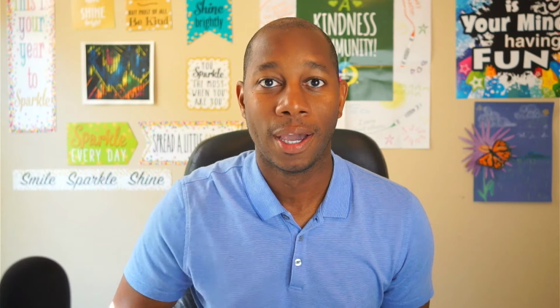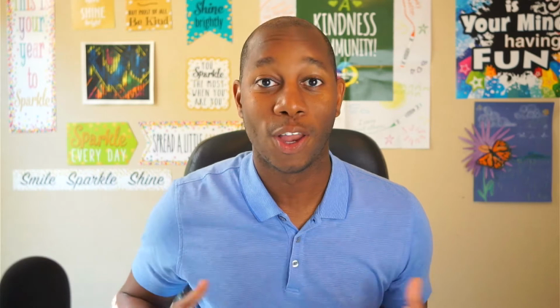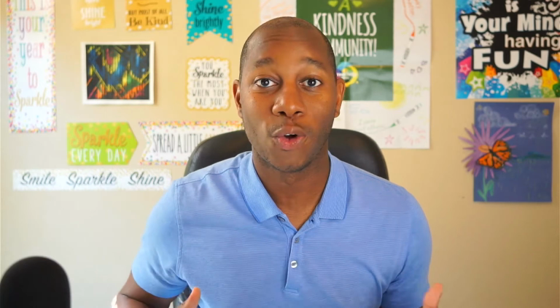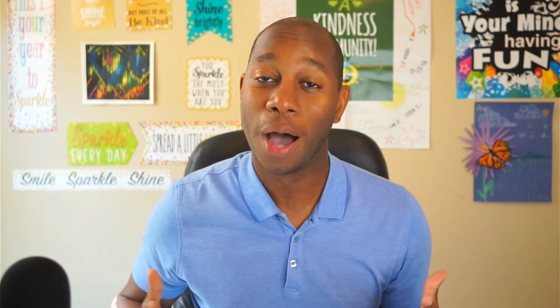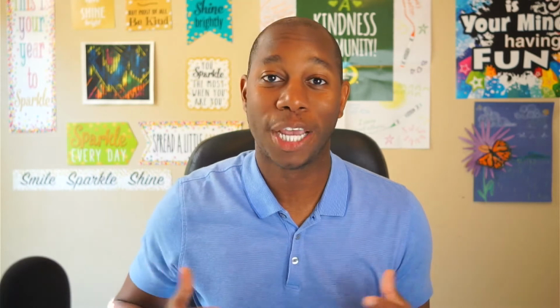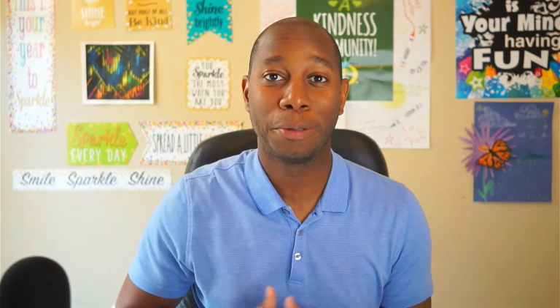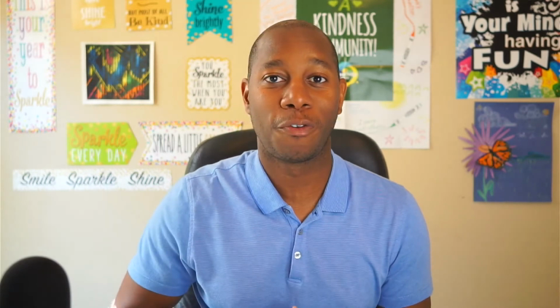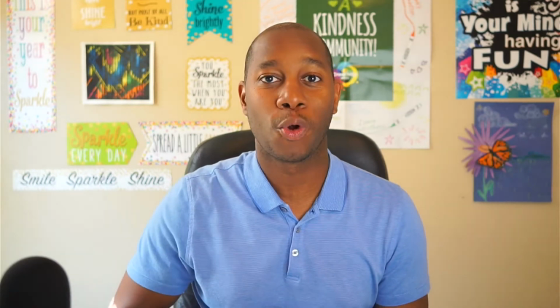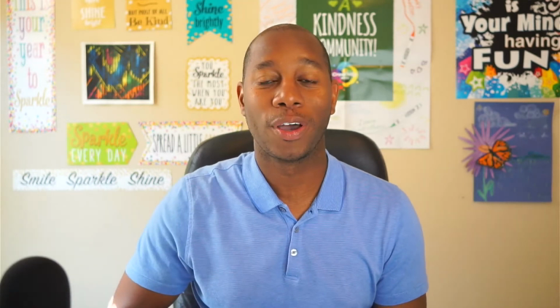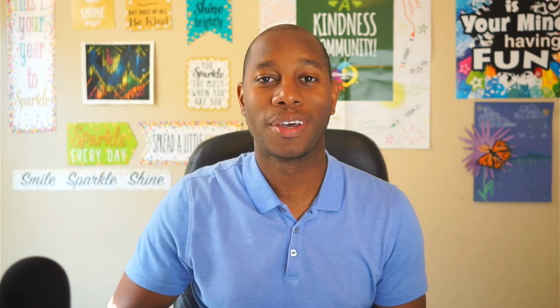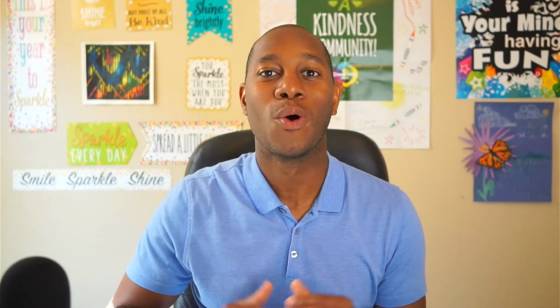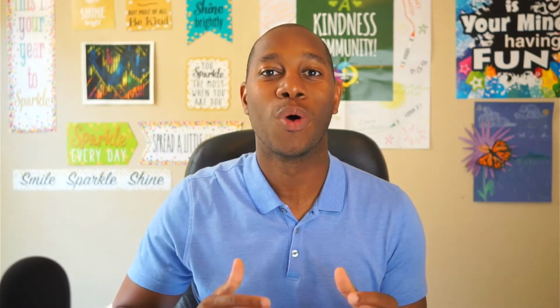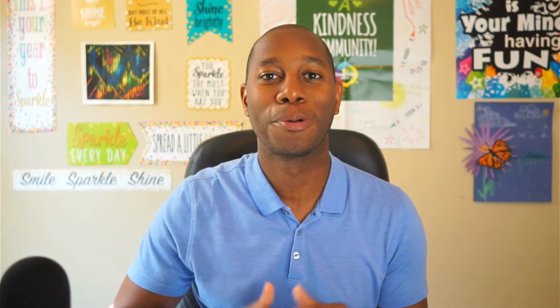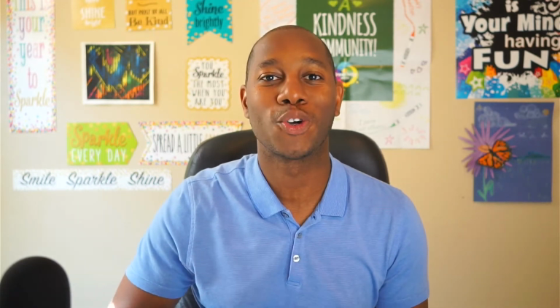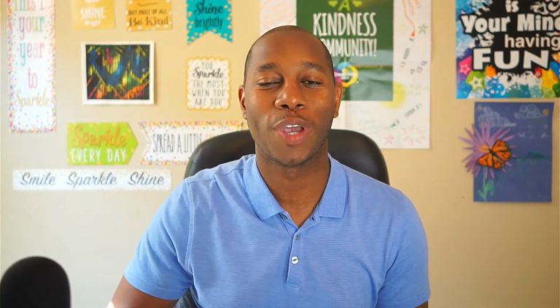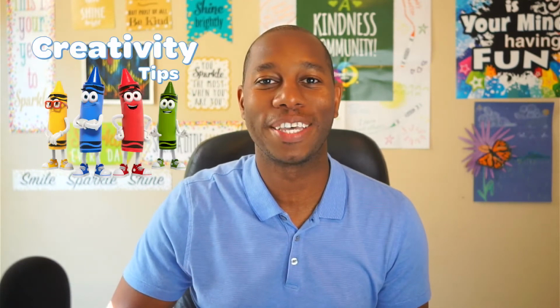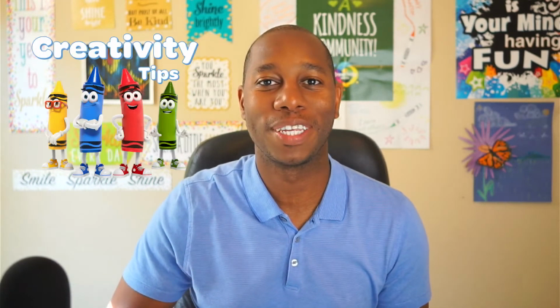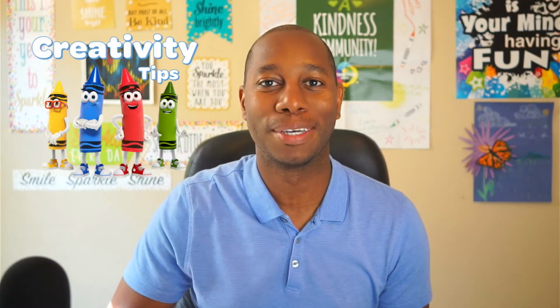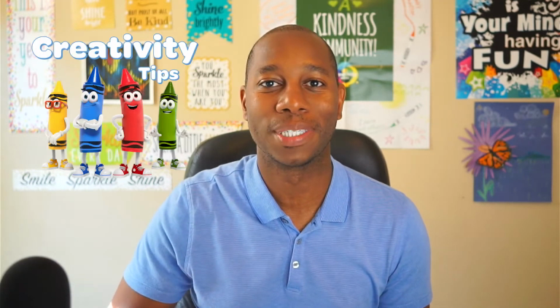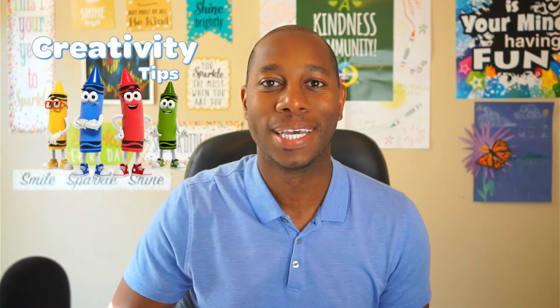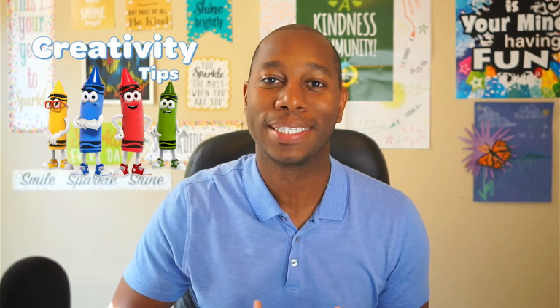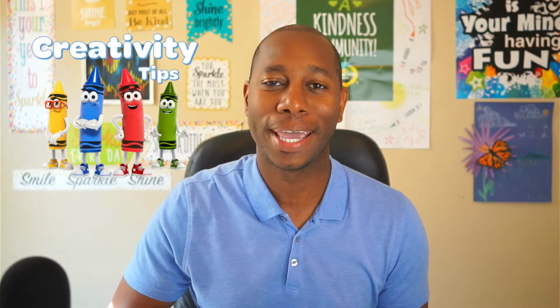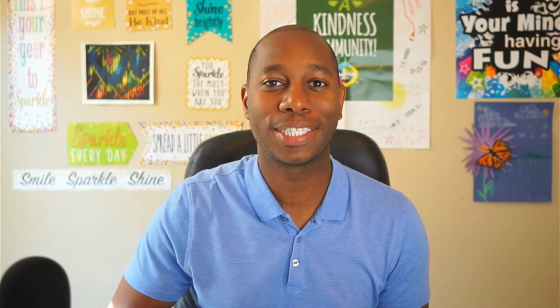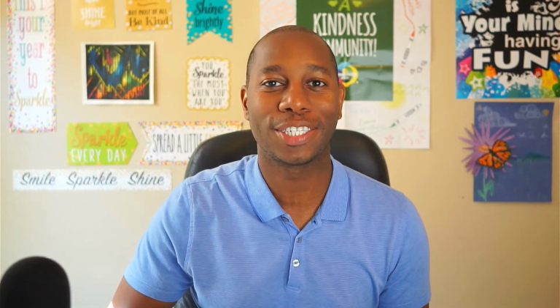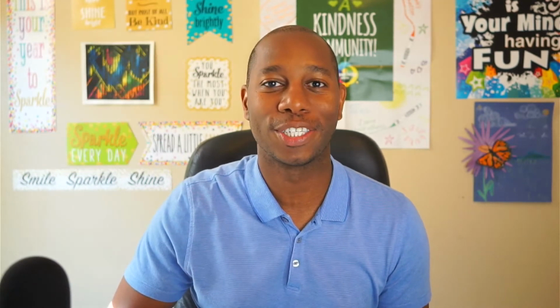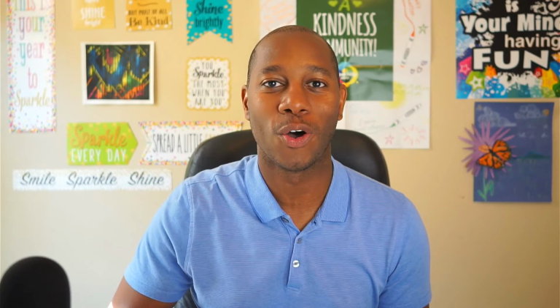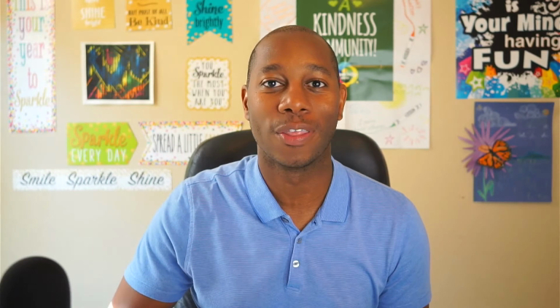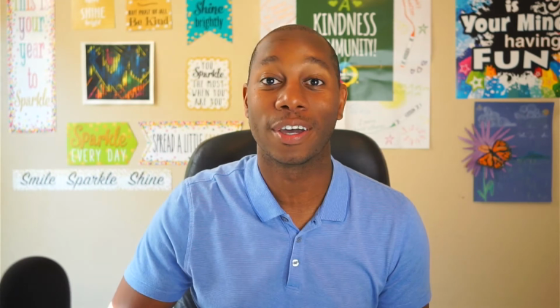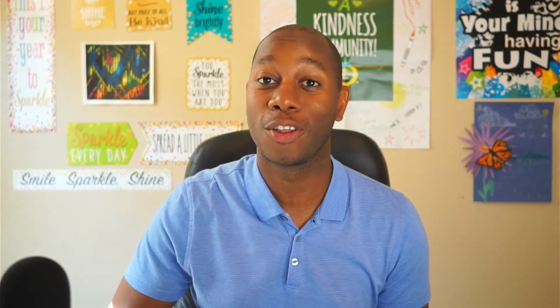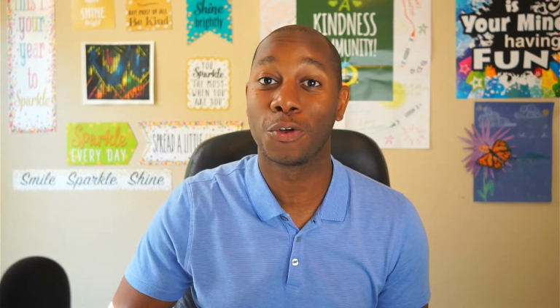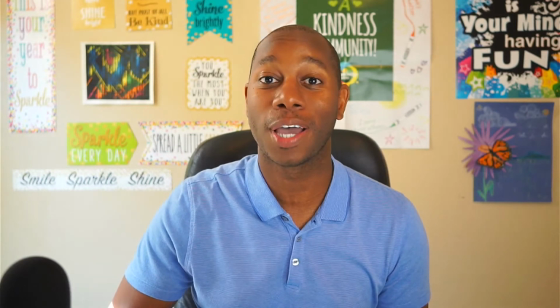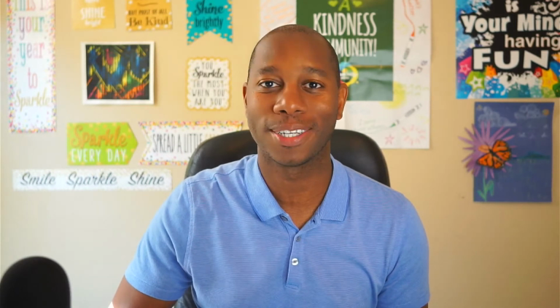Hello, I'm James from Crayola. Welcome to Creativity Tips. Today's session is on the colorful cosmos.